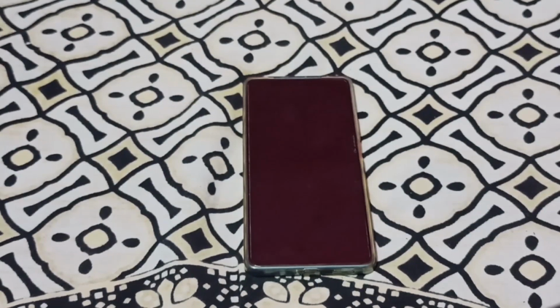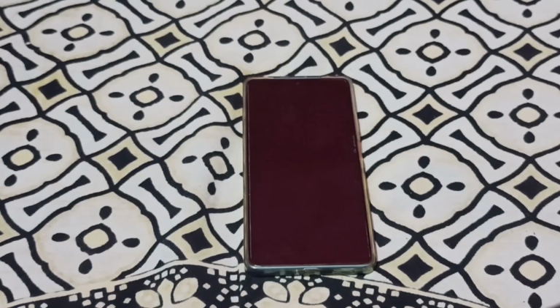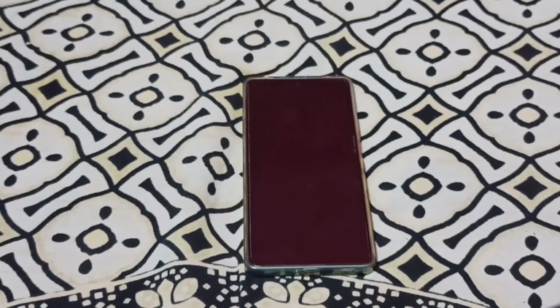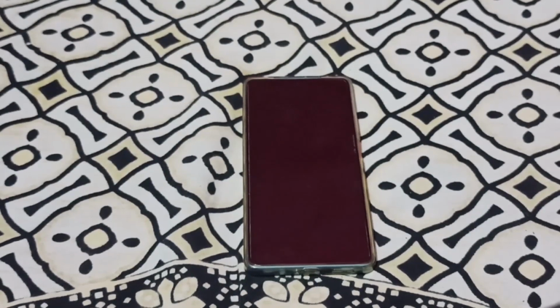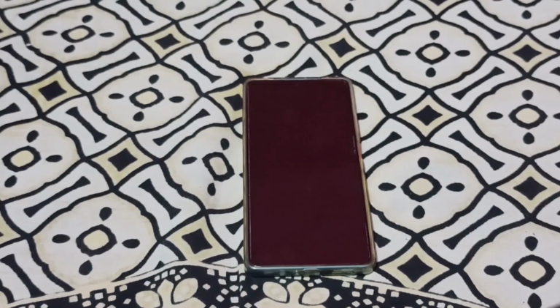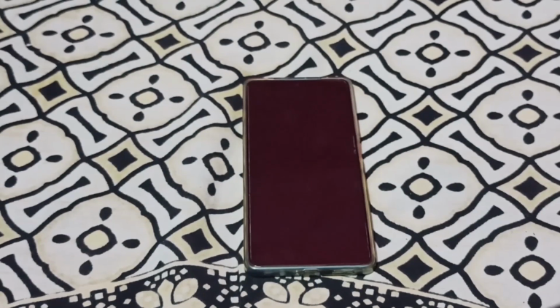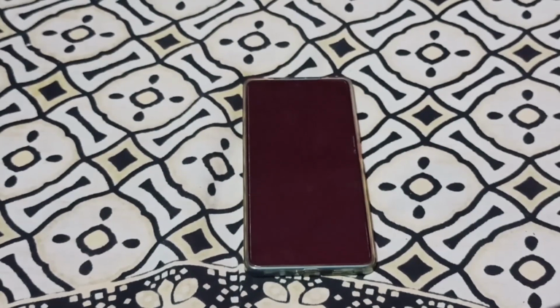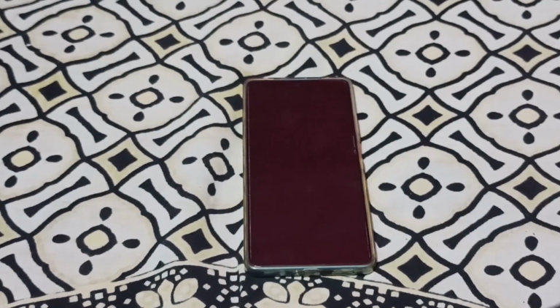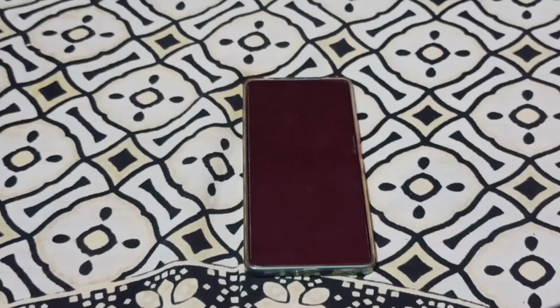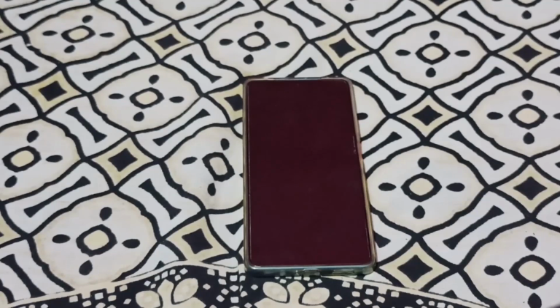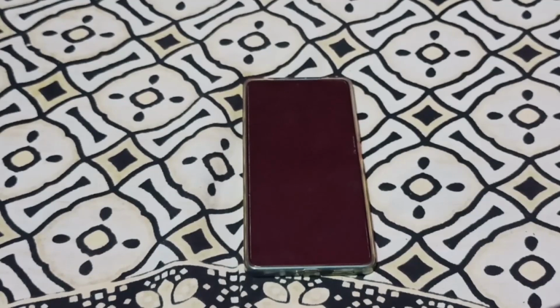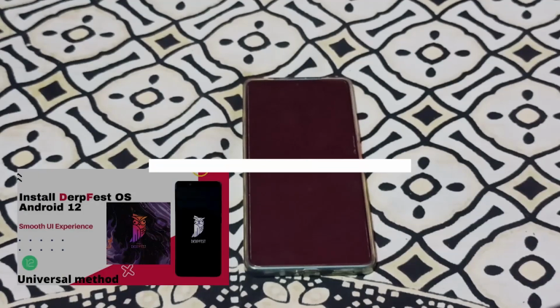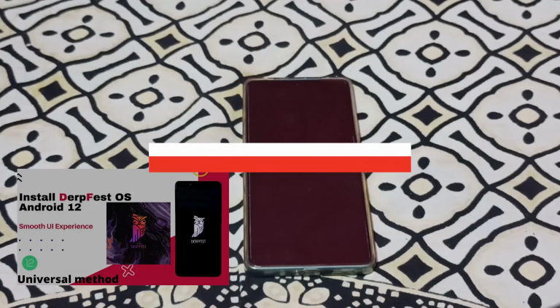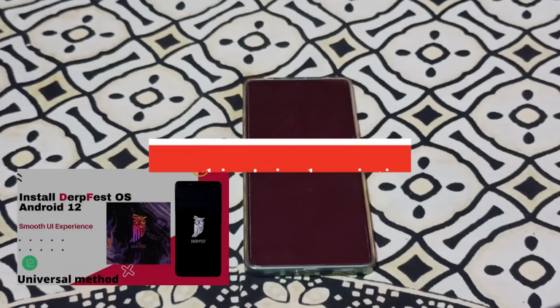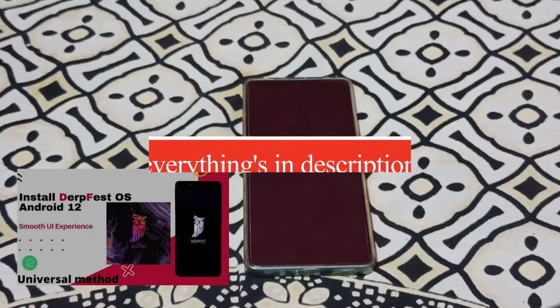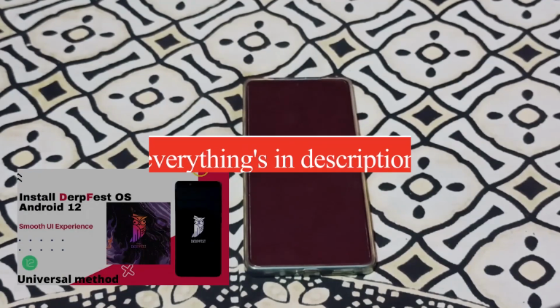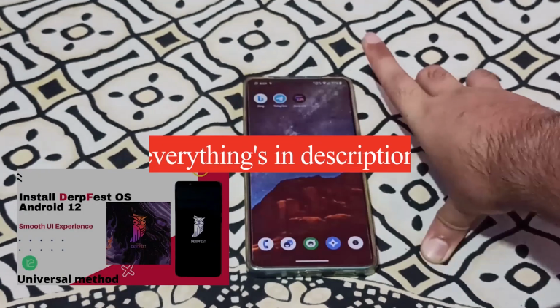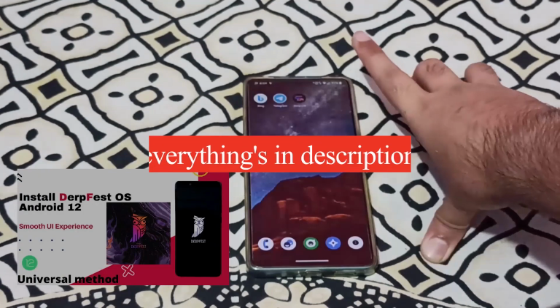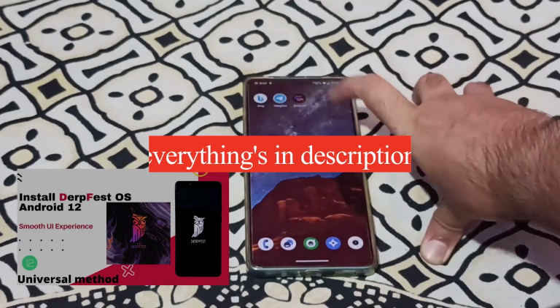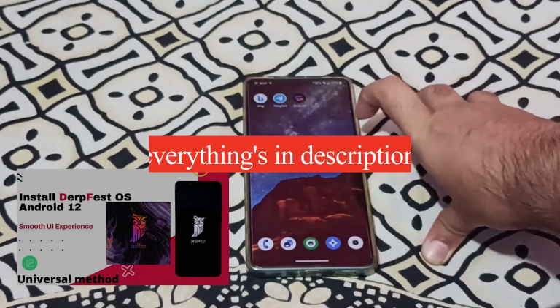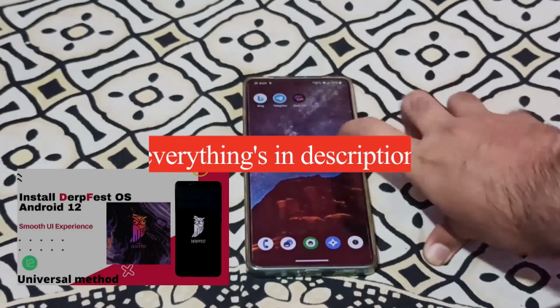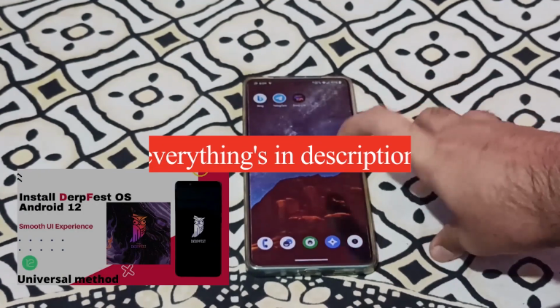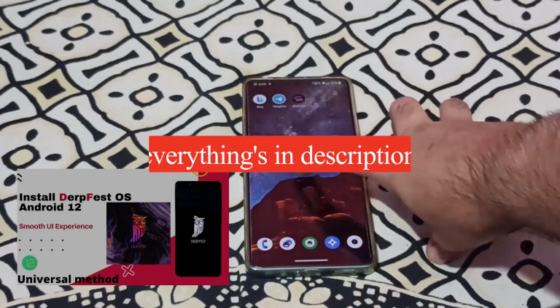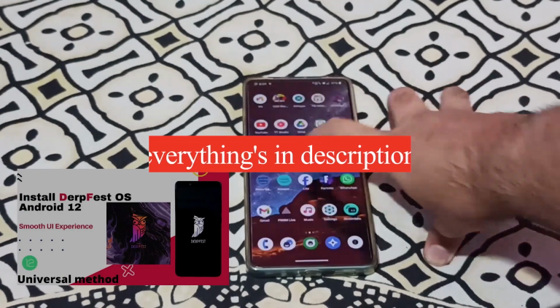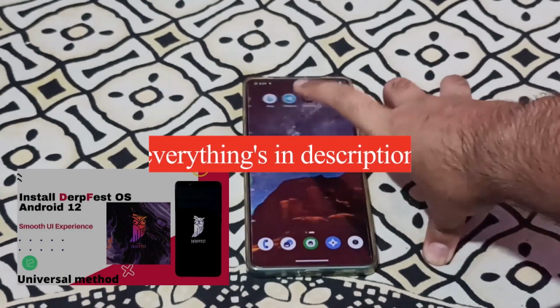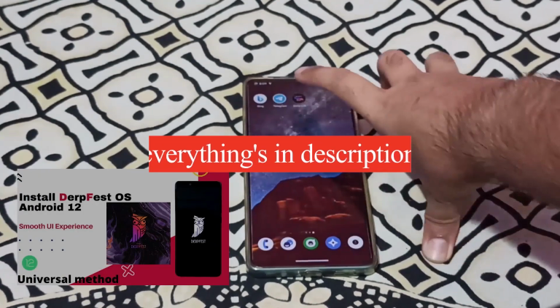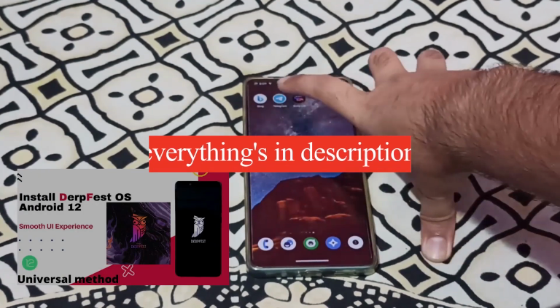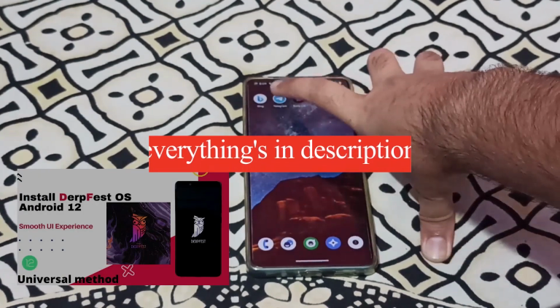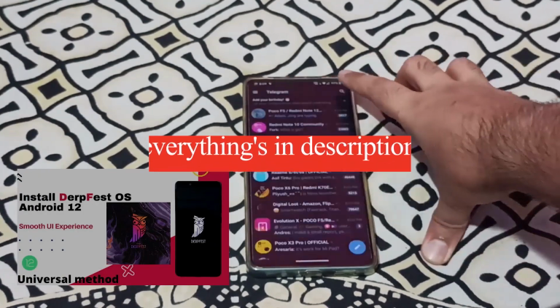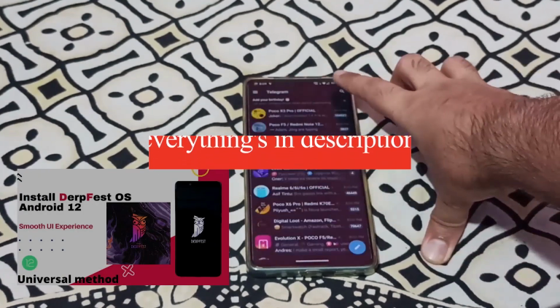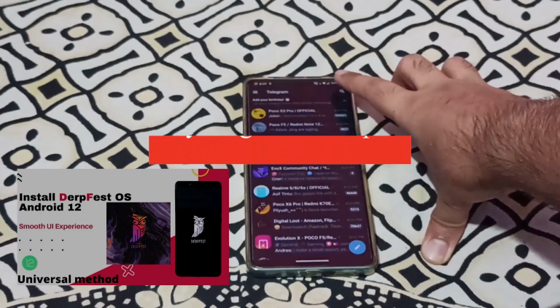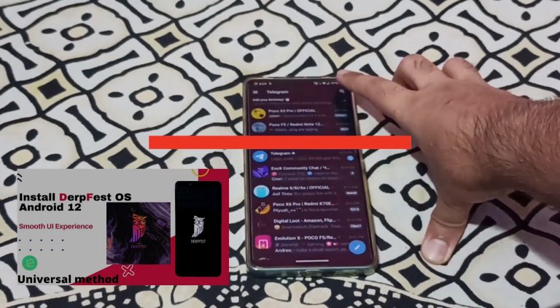I have told you about Derpfest ROM in the first video. This is a good ROM. I will tell you about the flashing process. For the flashing process, you can join the Telegram group.